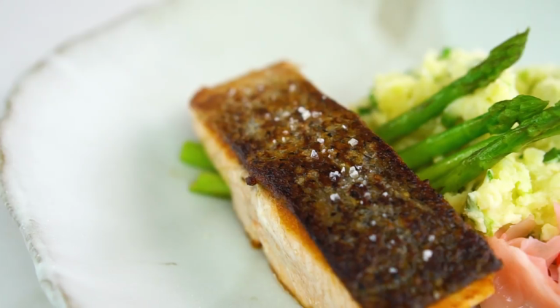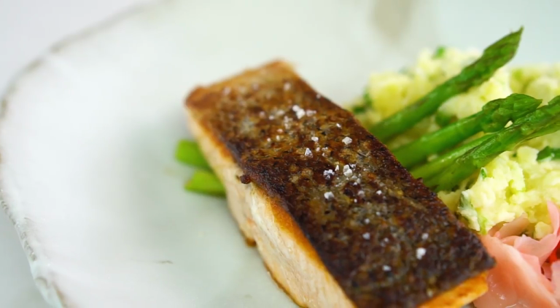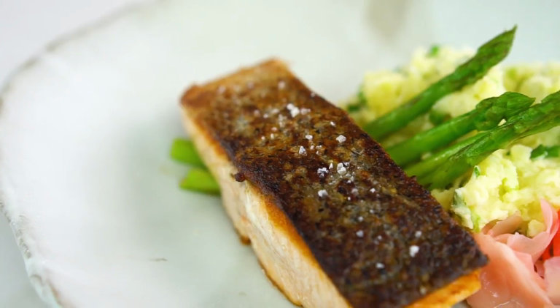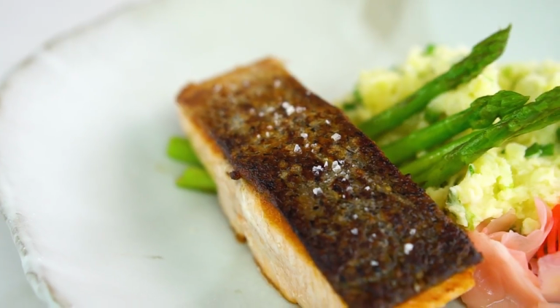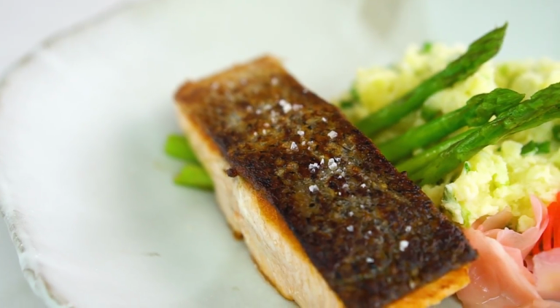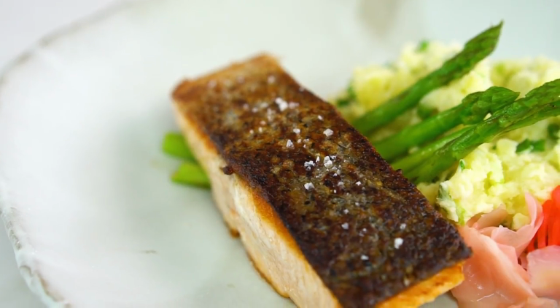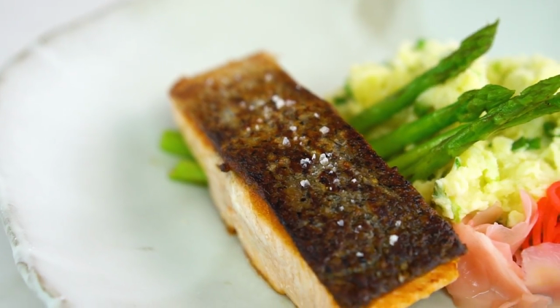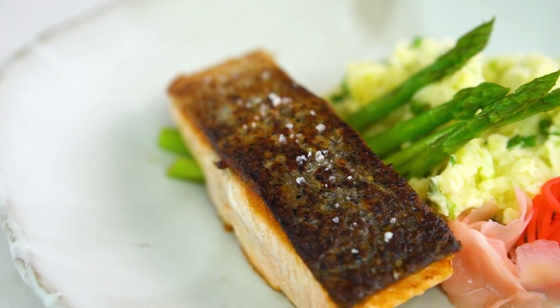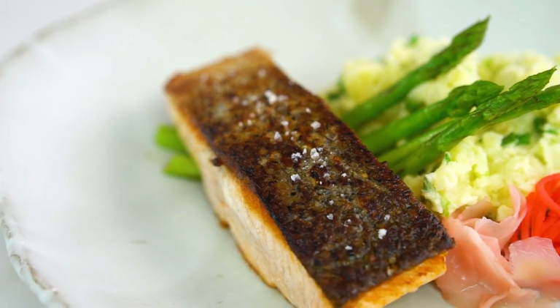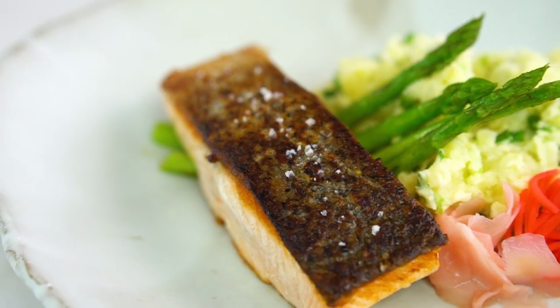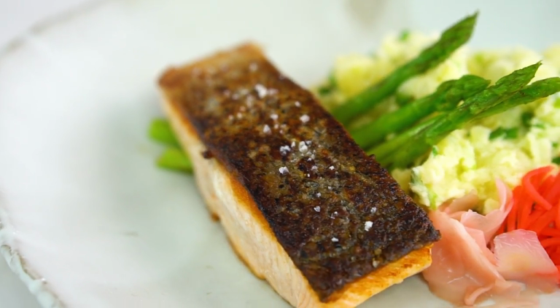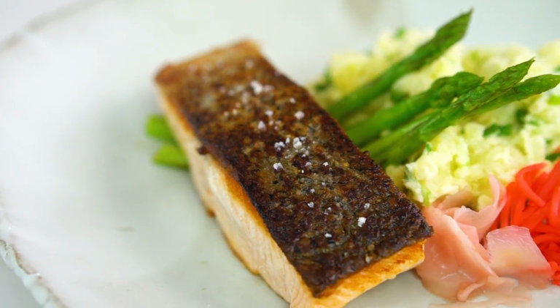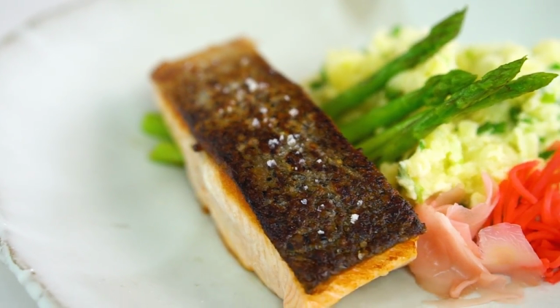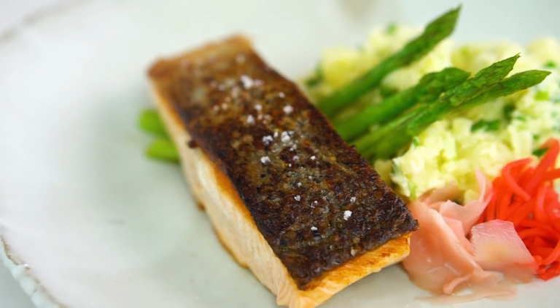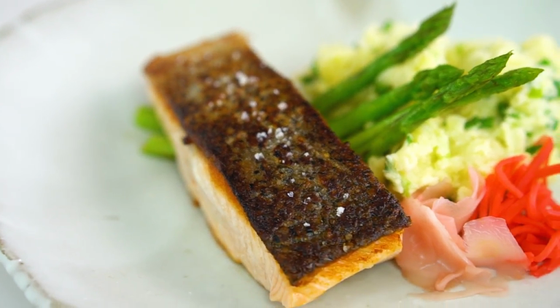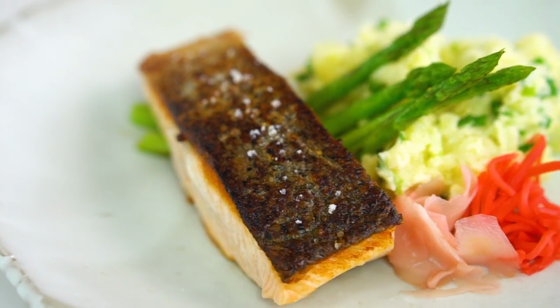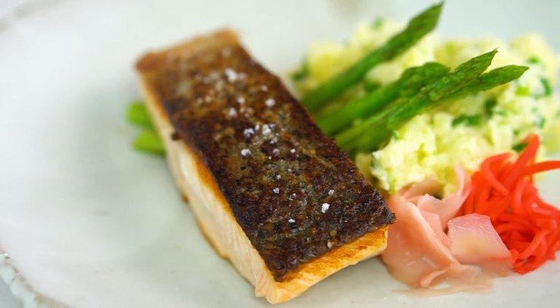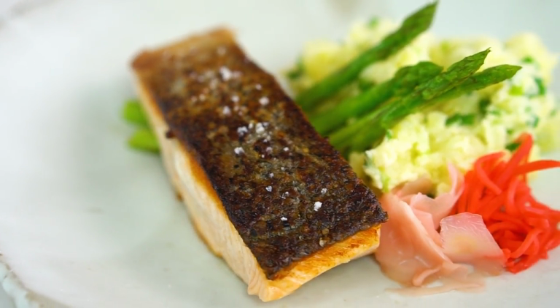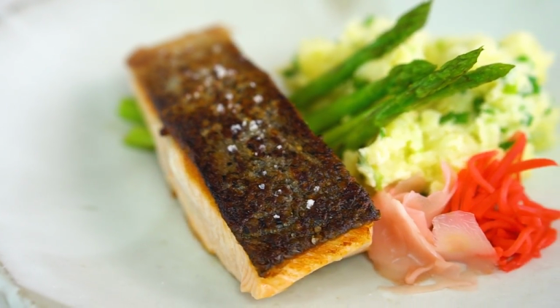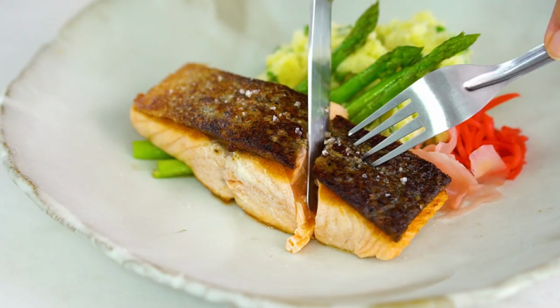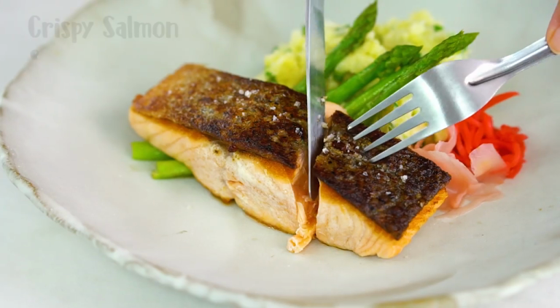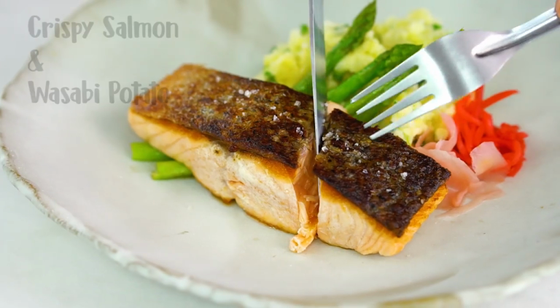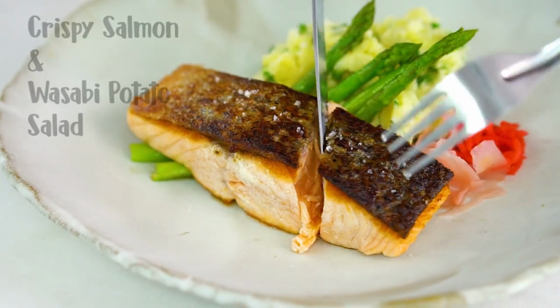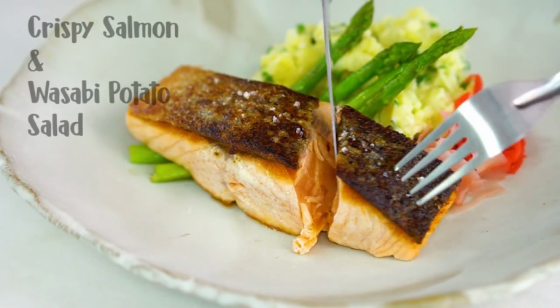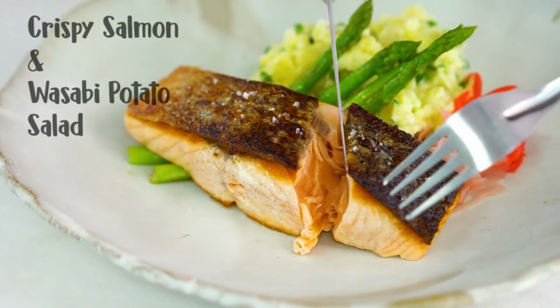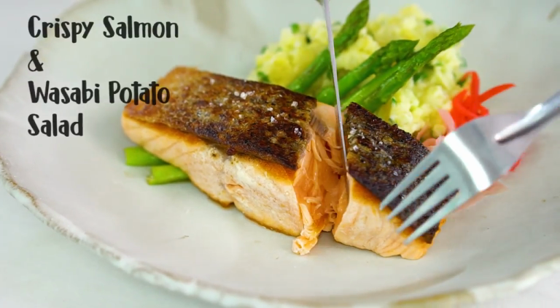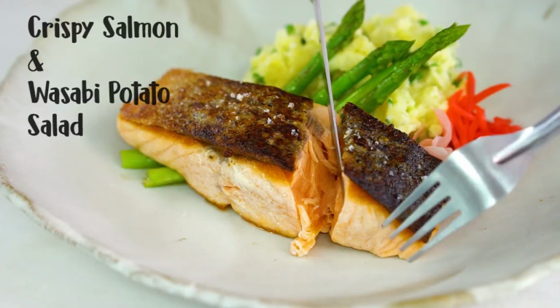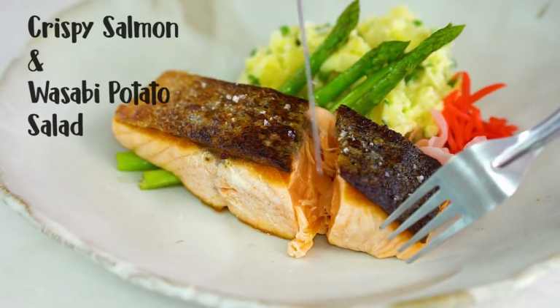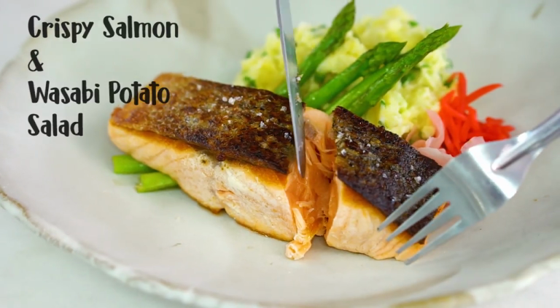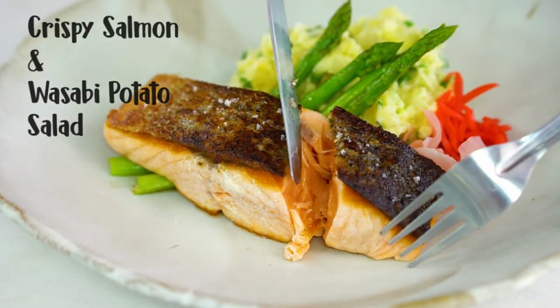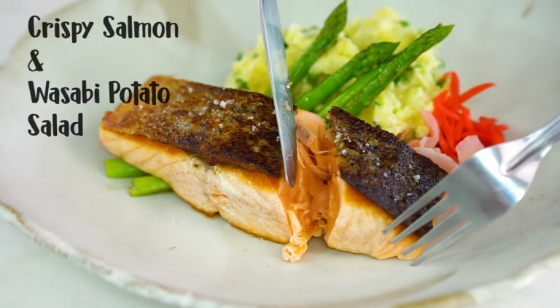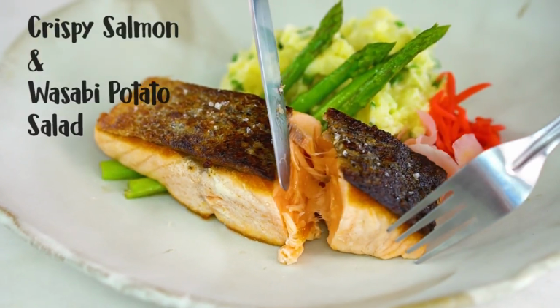With just a few simple tricks, this restaurant-style crispy salmon can be all yours.